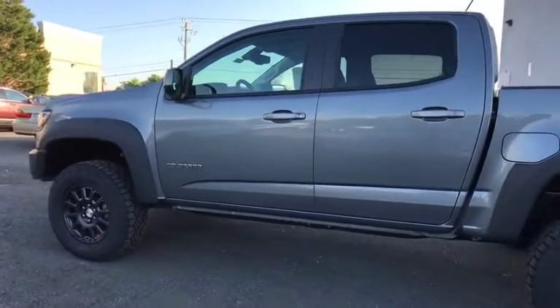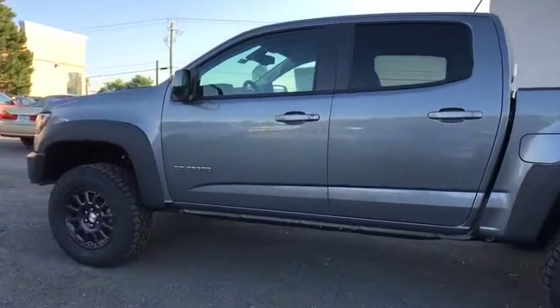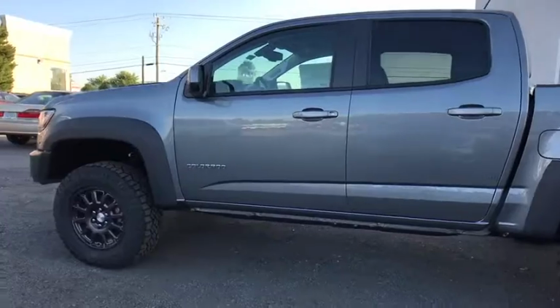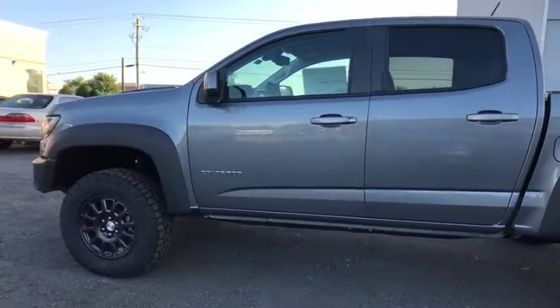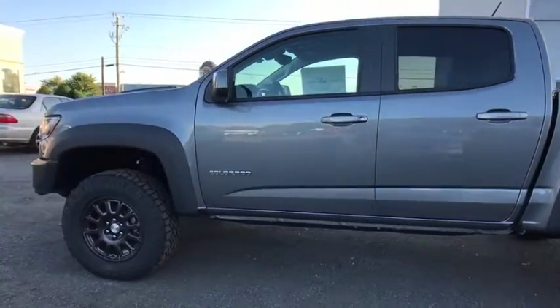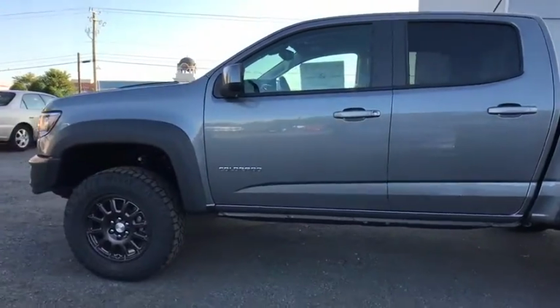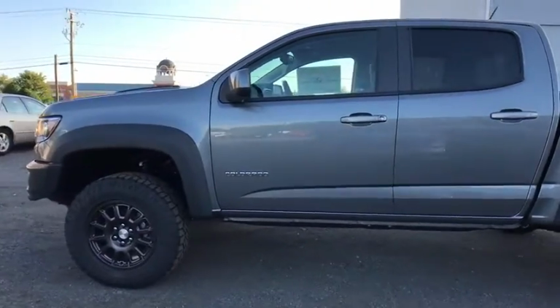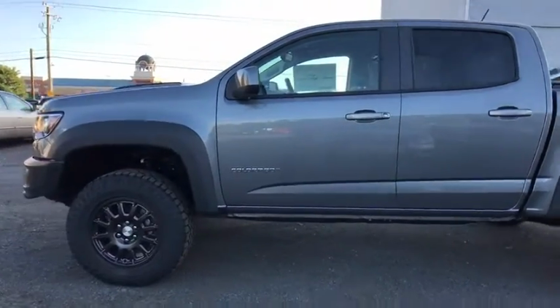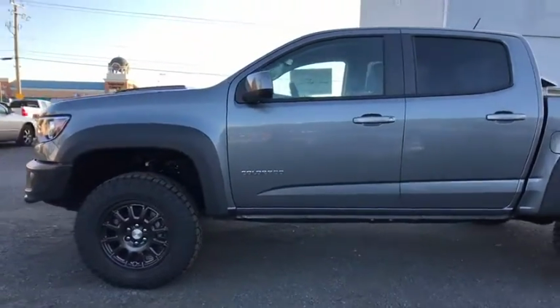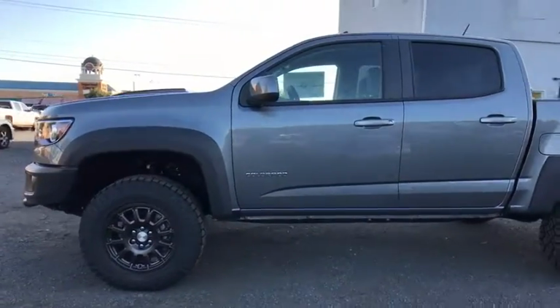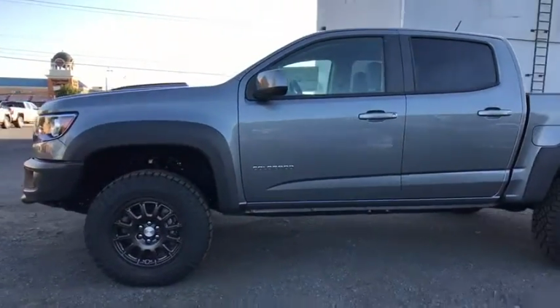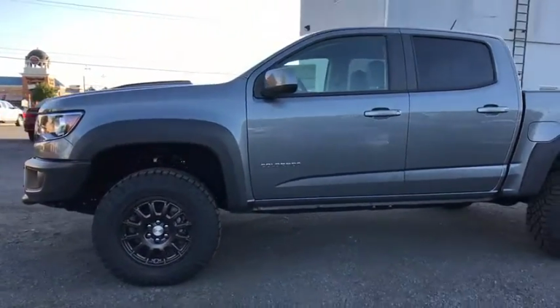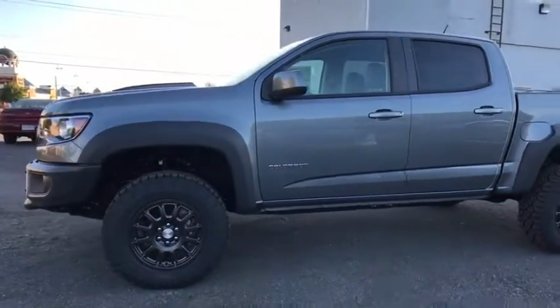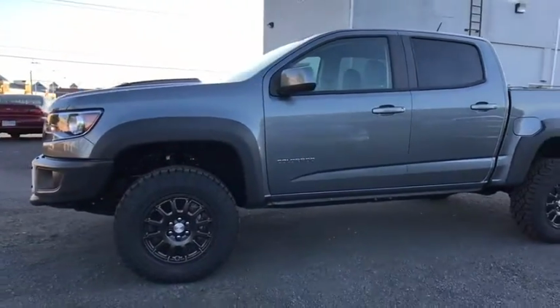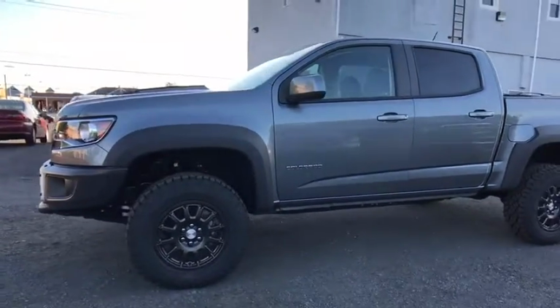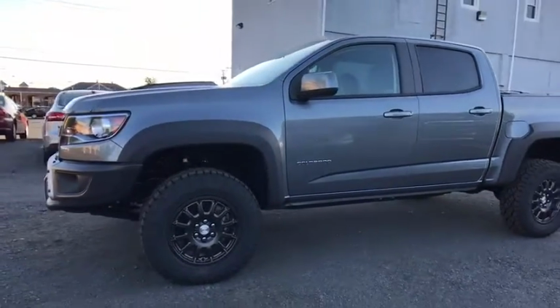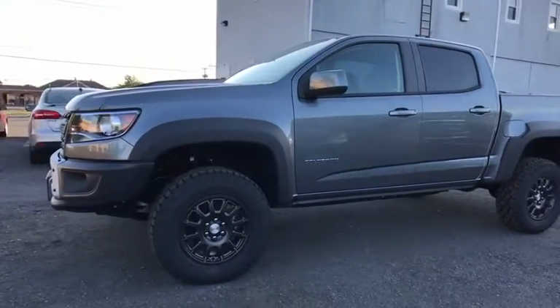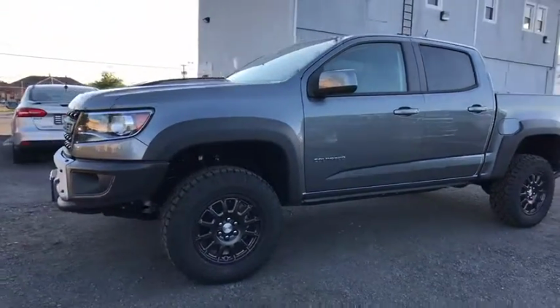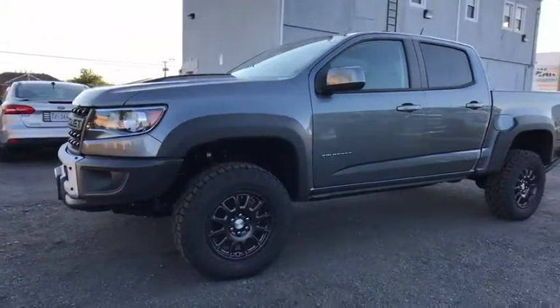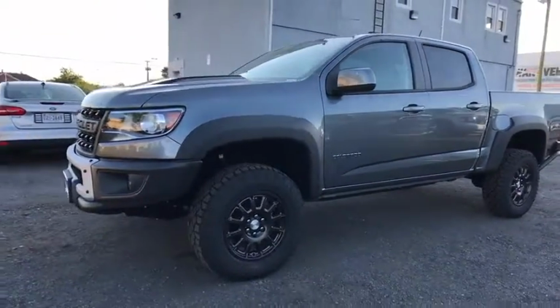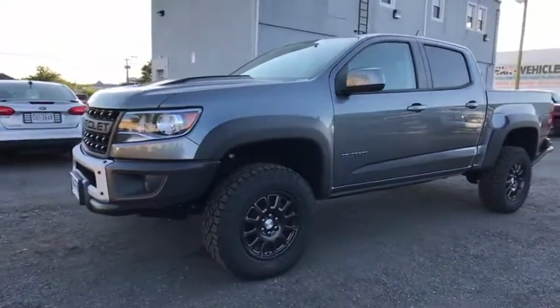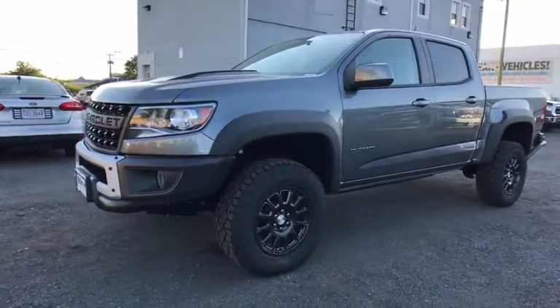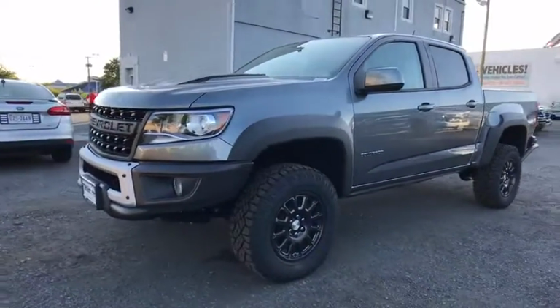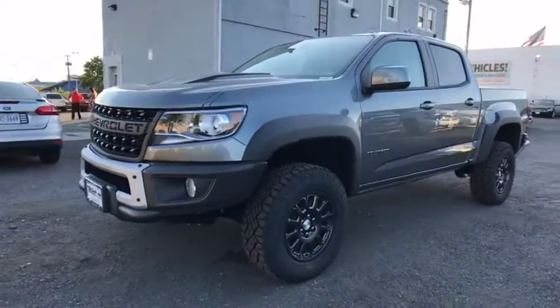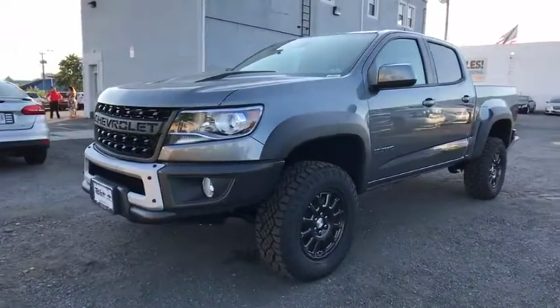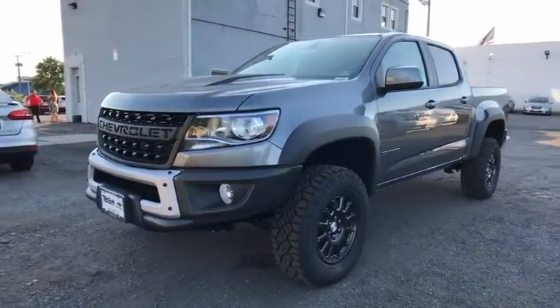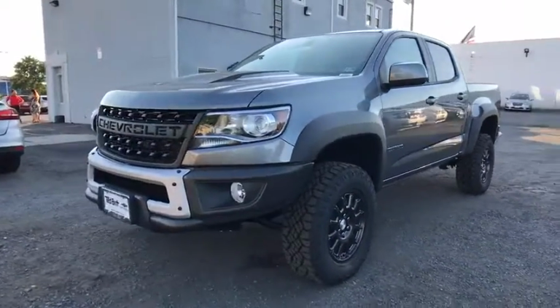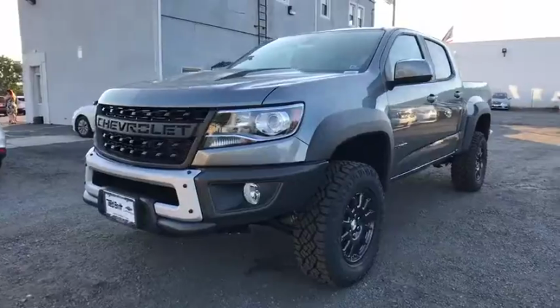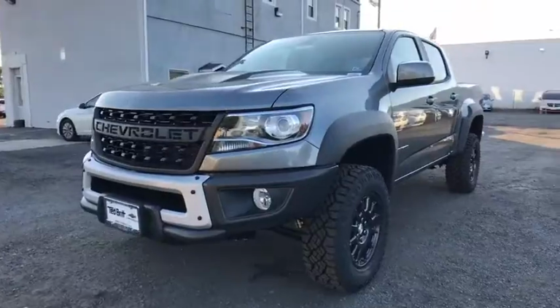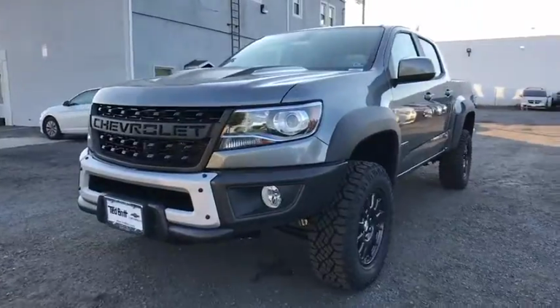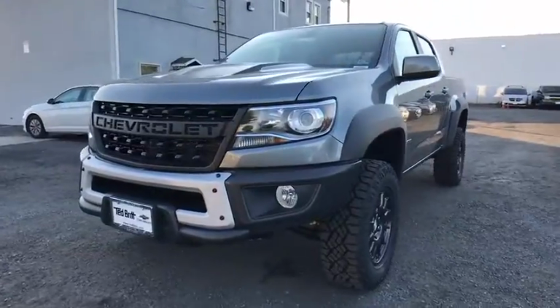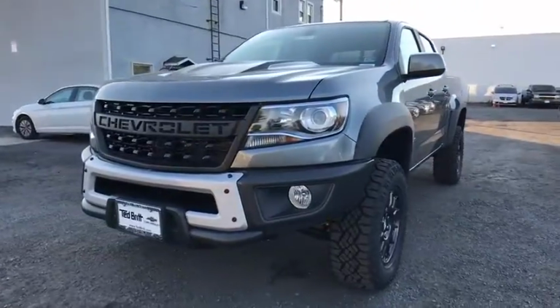Power windows, security system, panic alarm, overhead console, tachometer. Come take a test drive today.